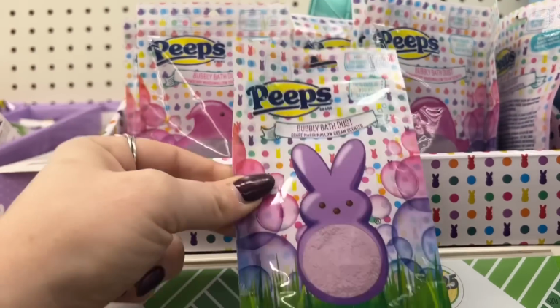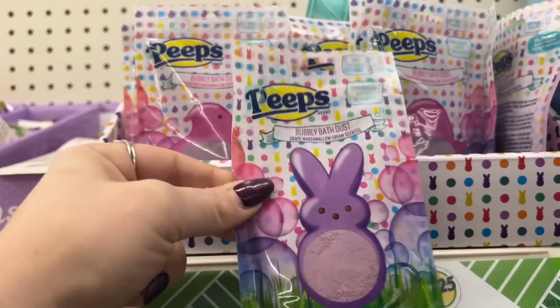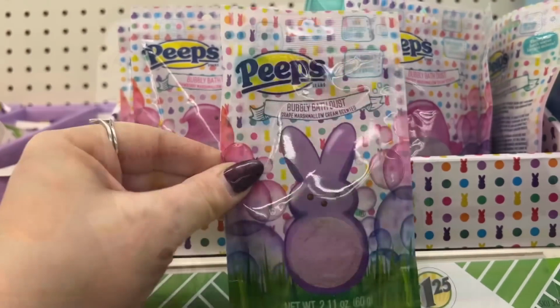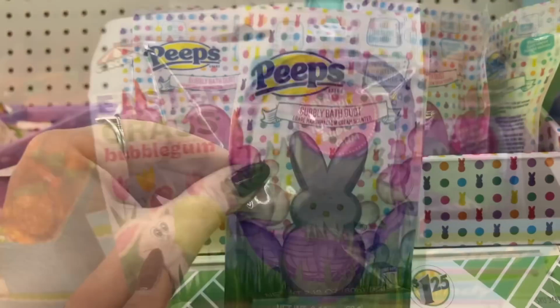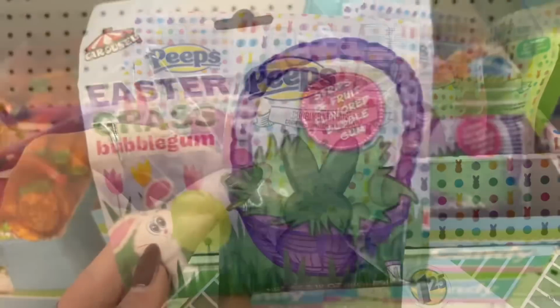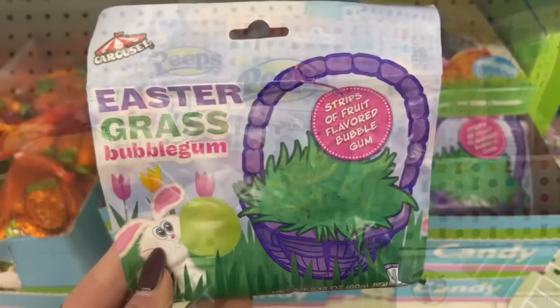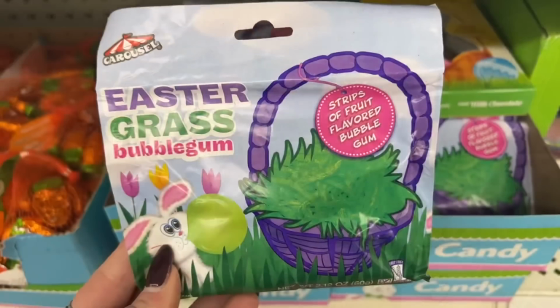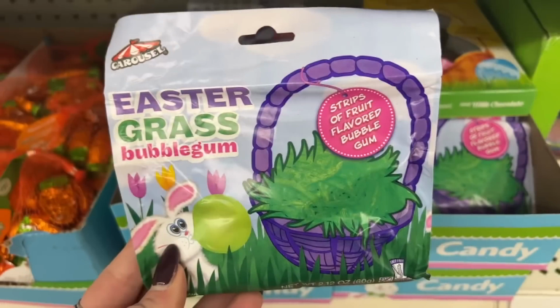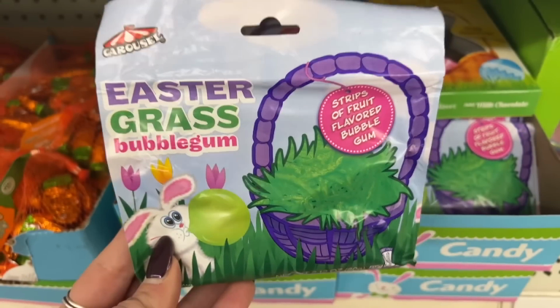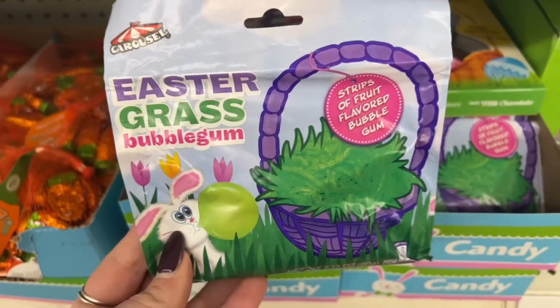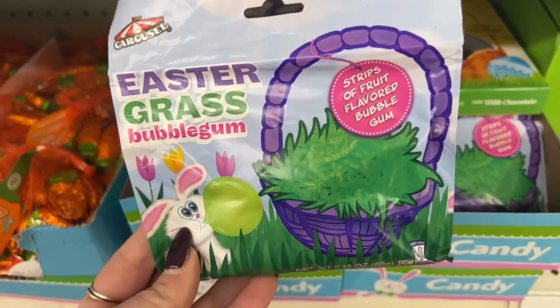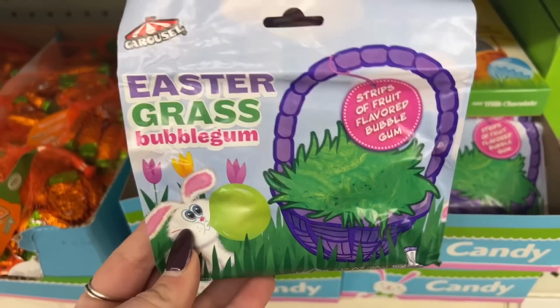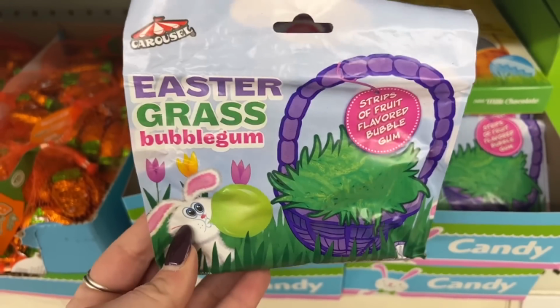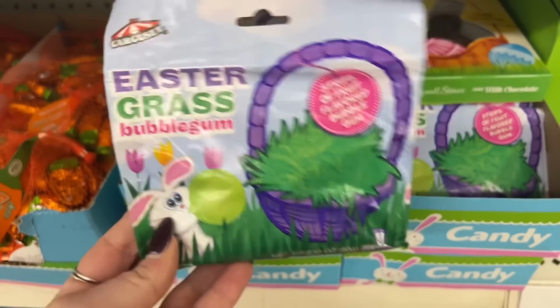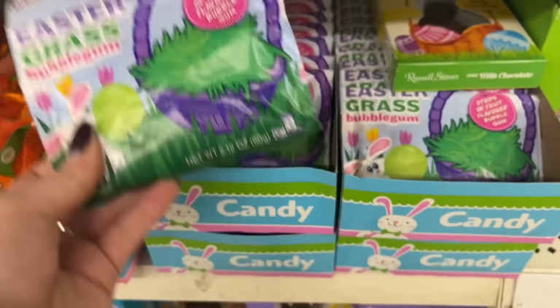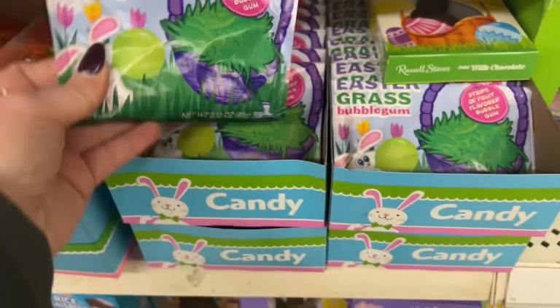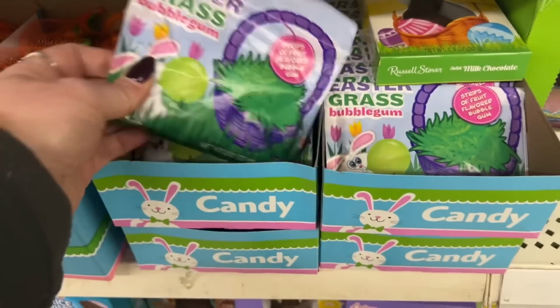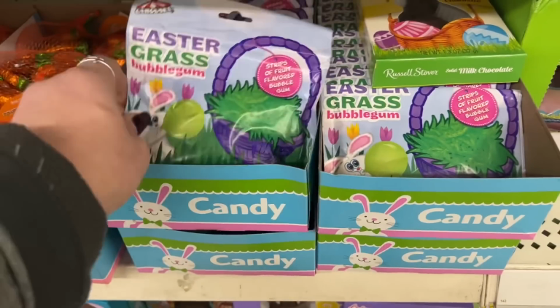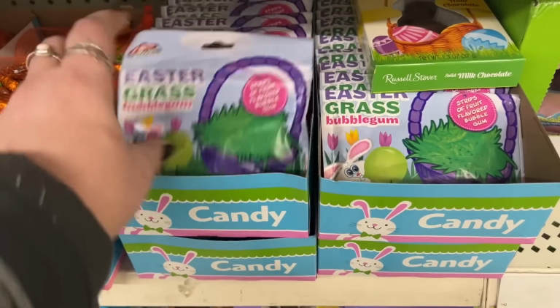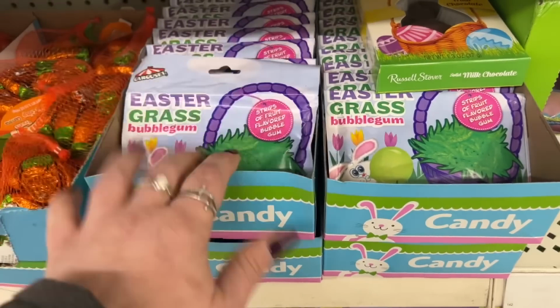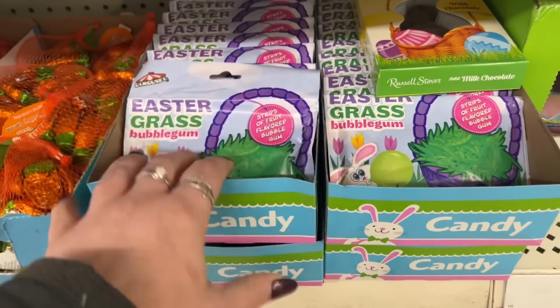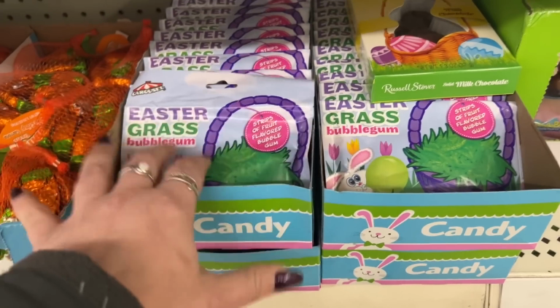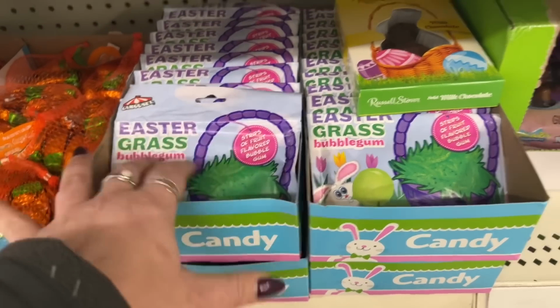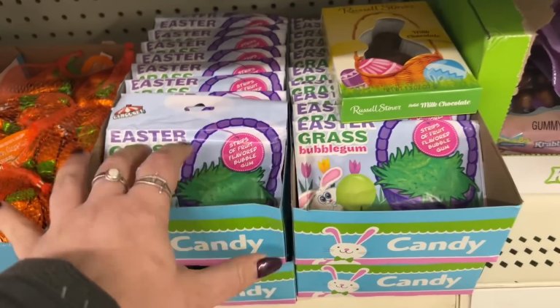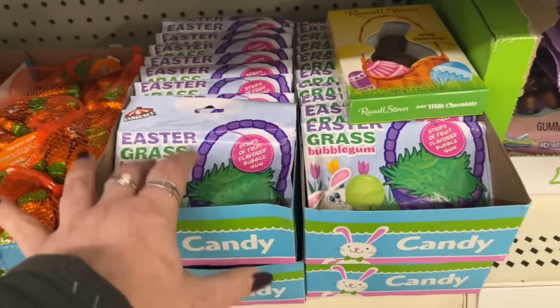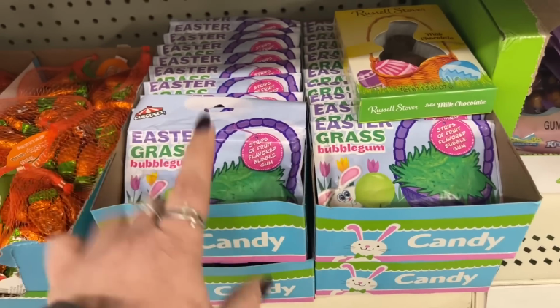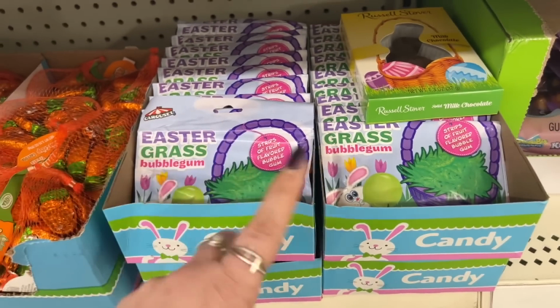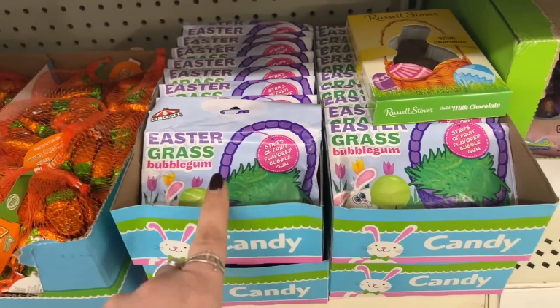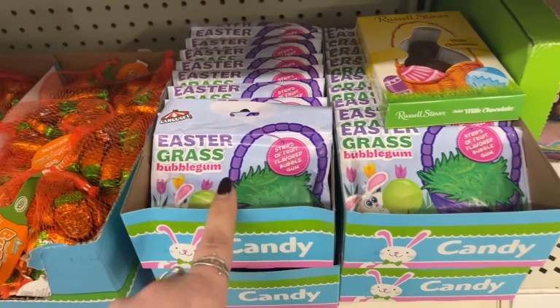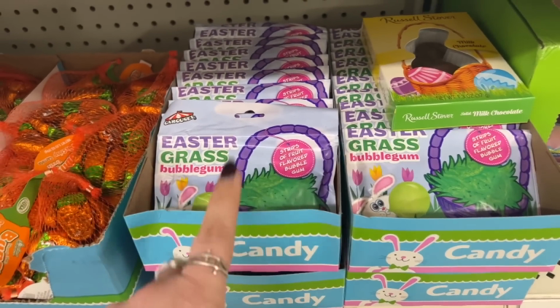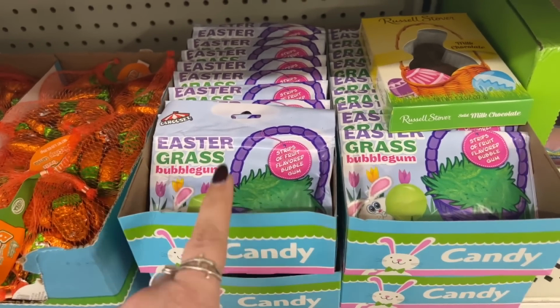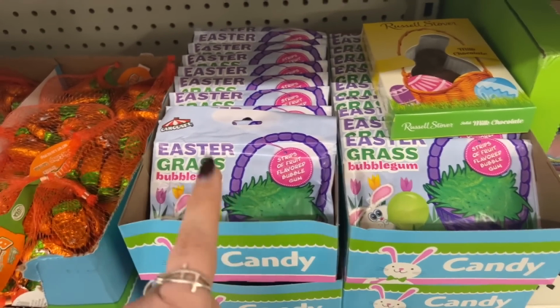The Peeps Bubbly Bapta Strawberry Marshmallow Cream Scented, and they have this purple one that is Grape Marshmallow Cream Scented. Those are cute for Easter baskets. The Easter grass bubble gum — I like that.